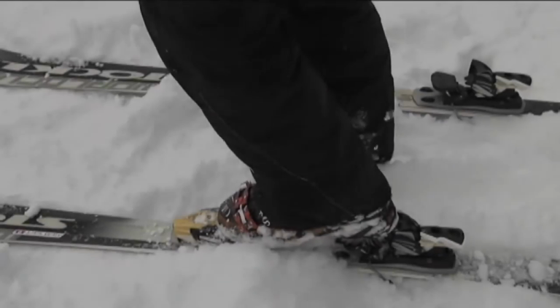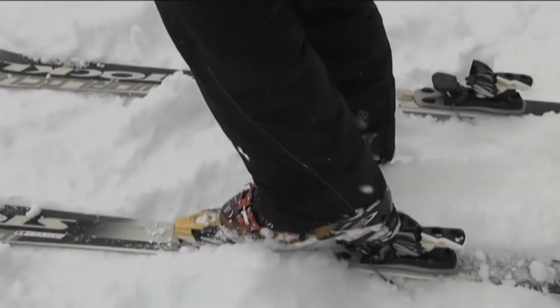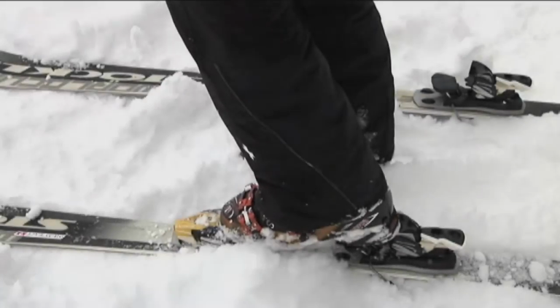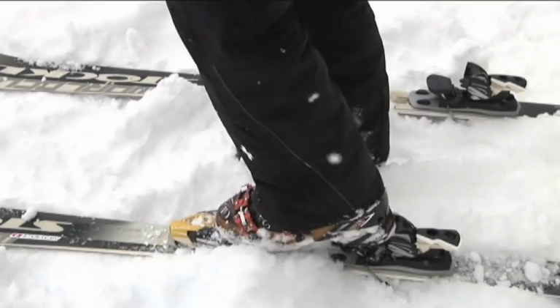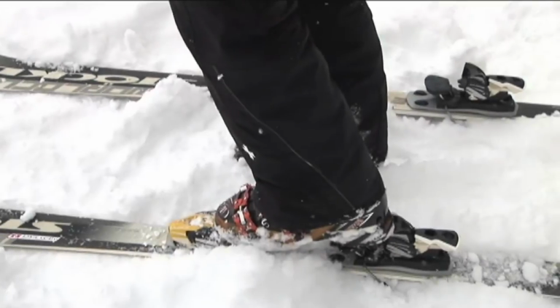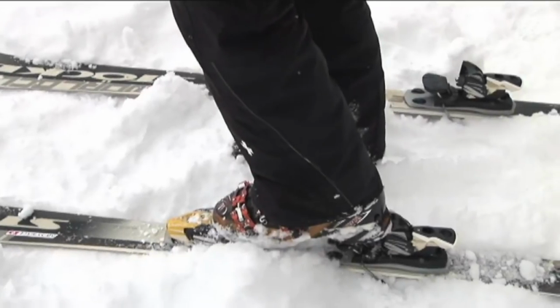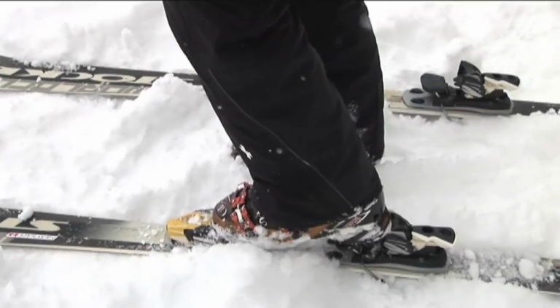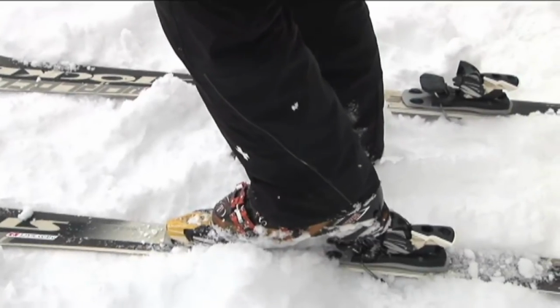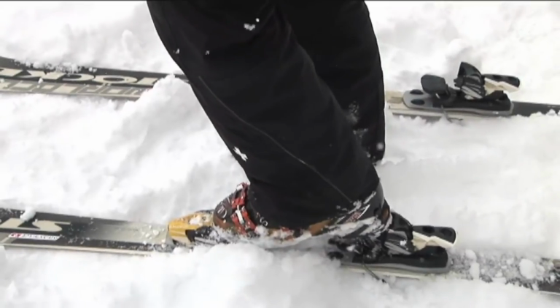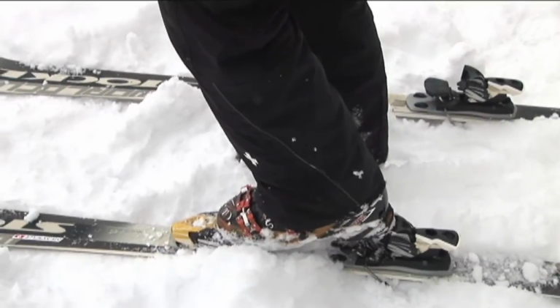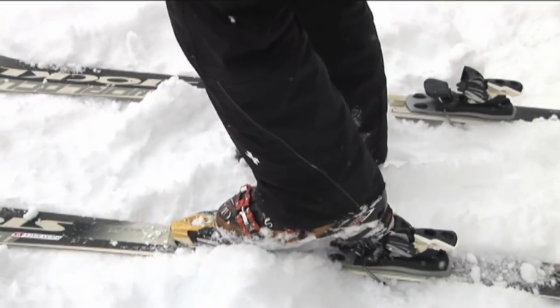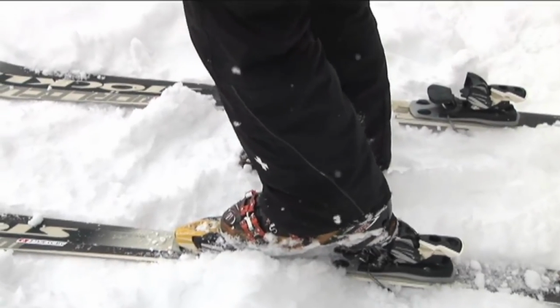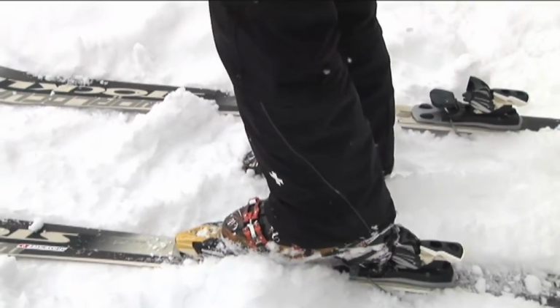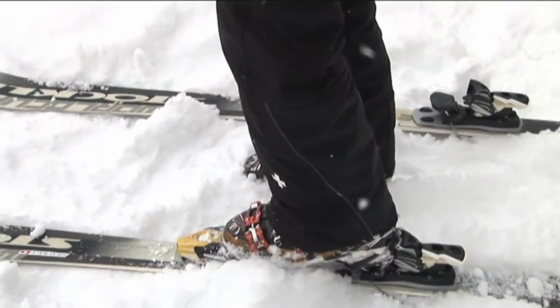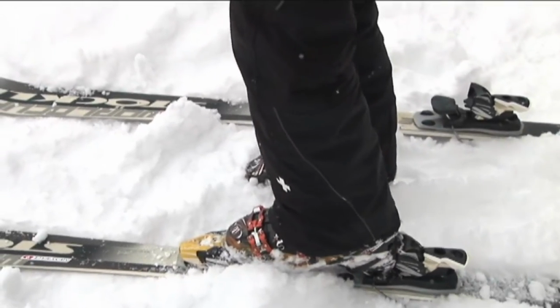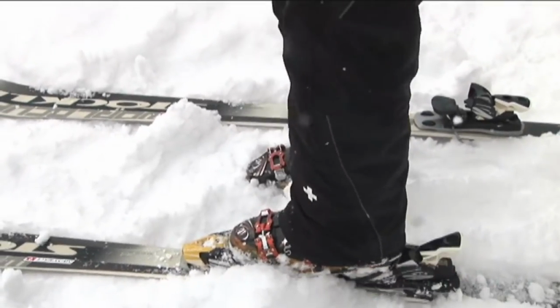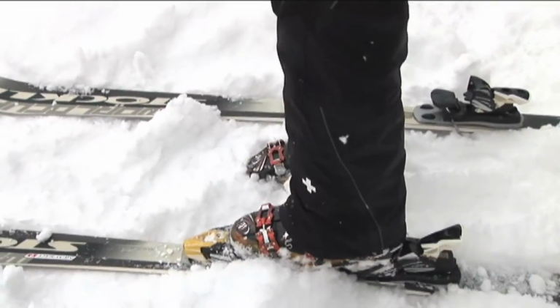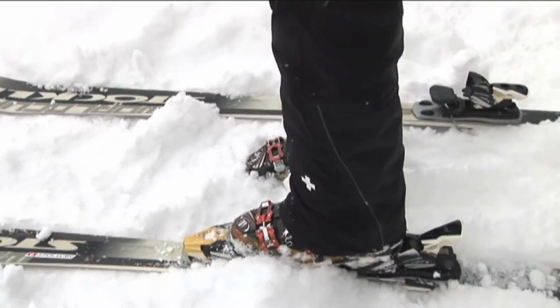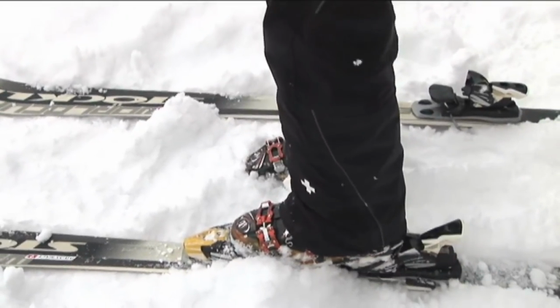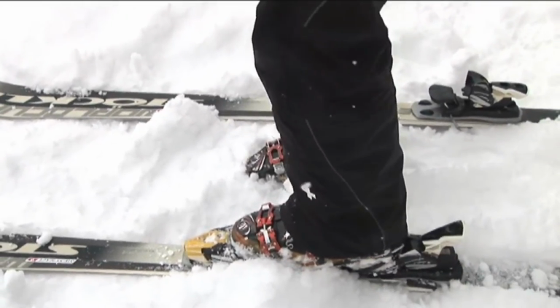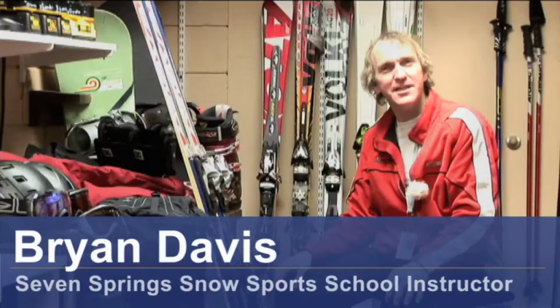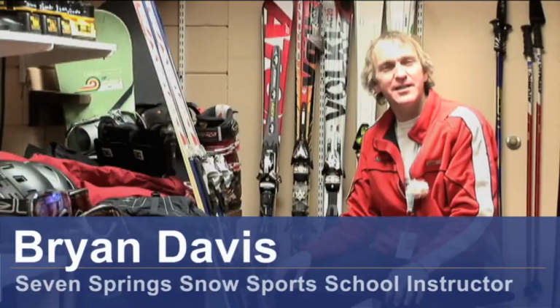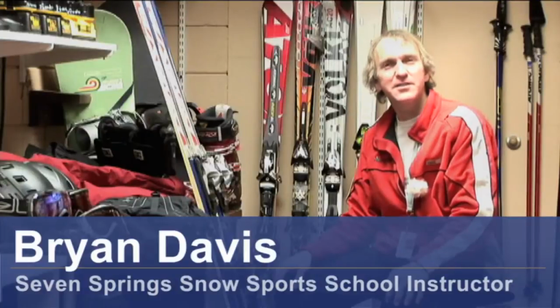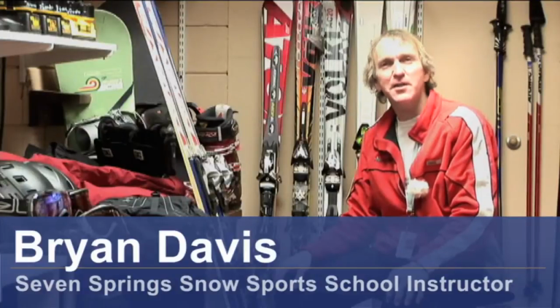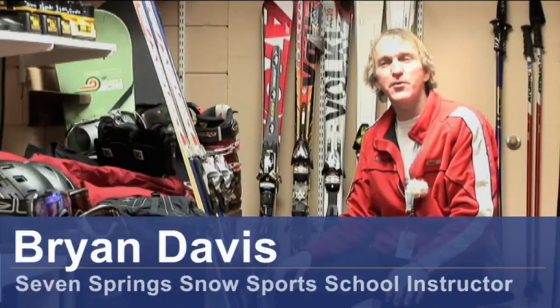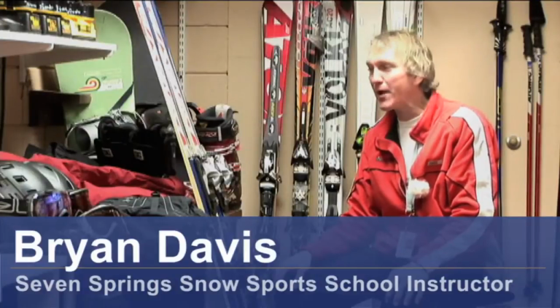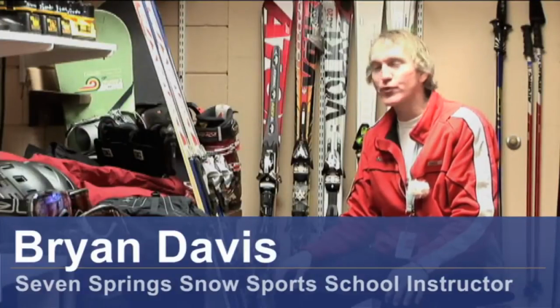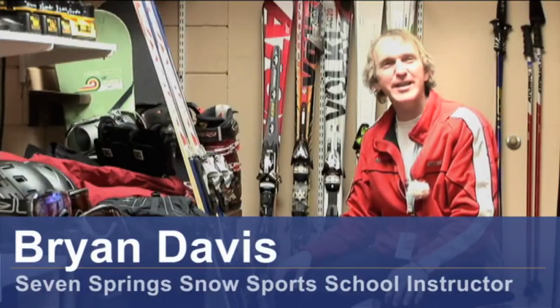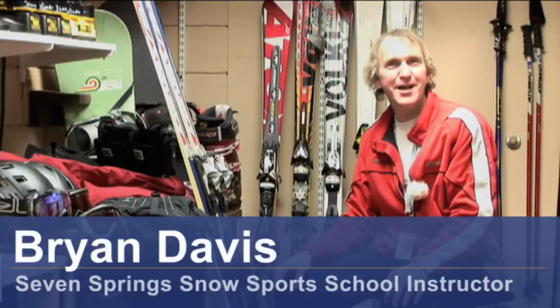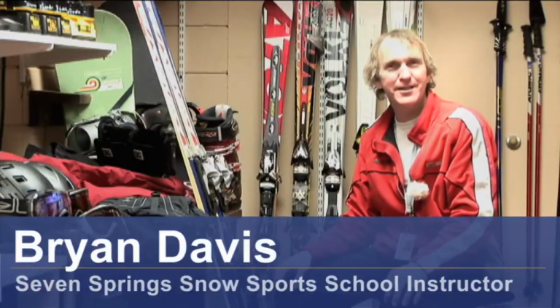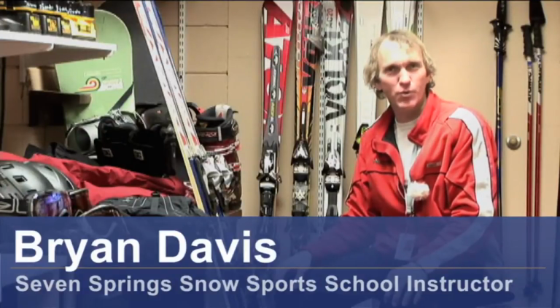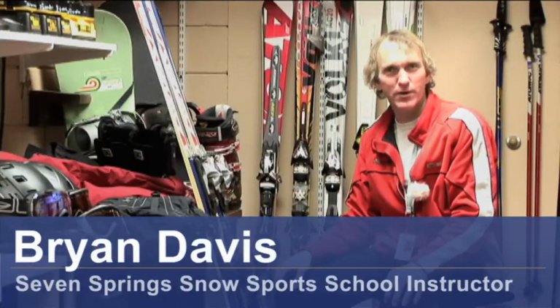Hi, I'm Brian Davis from Seven Springs Mountain Resort Snow Sports School, and I'm here today to tell you how ski bindings work.